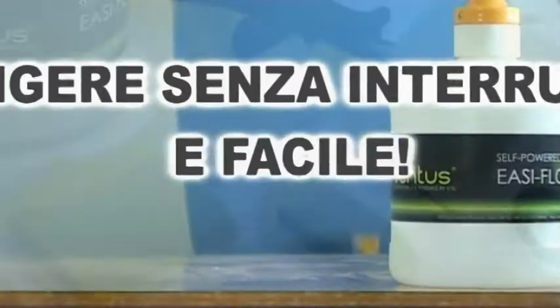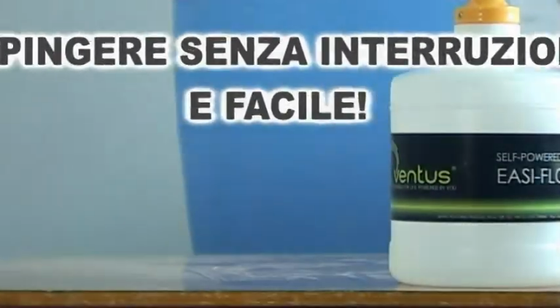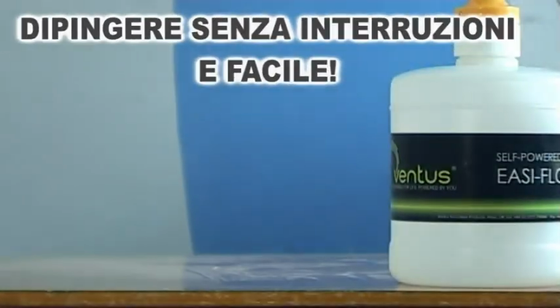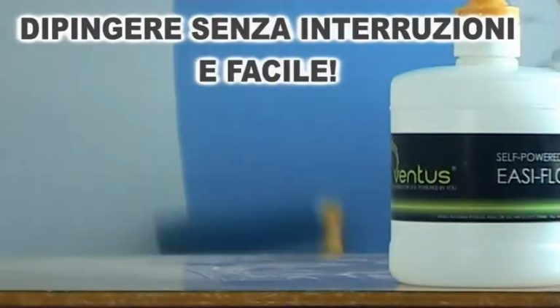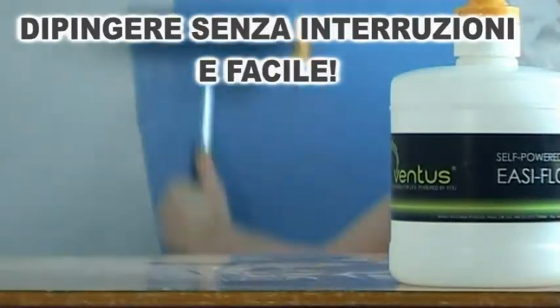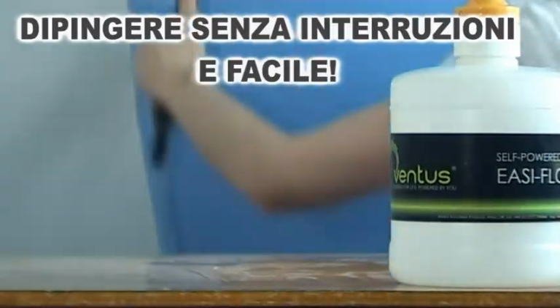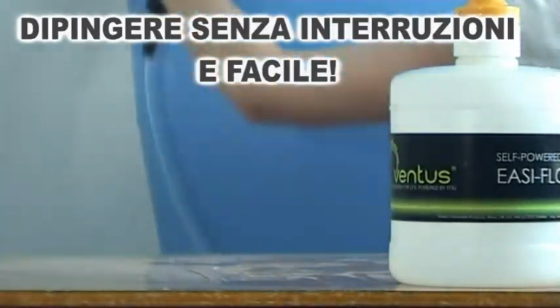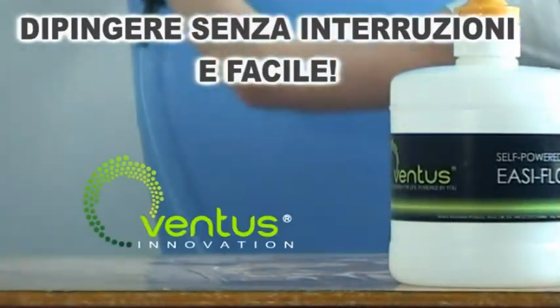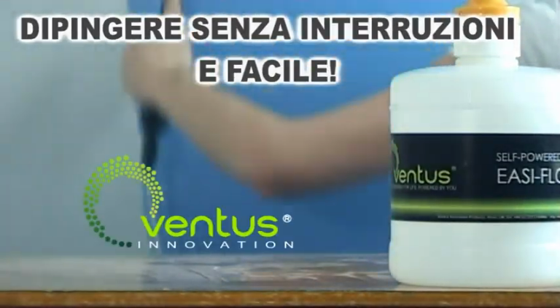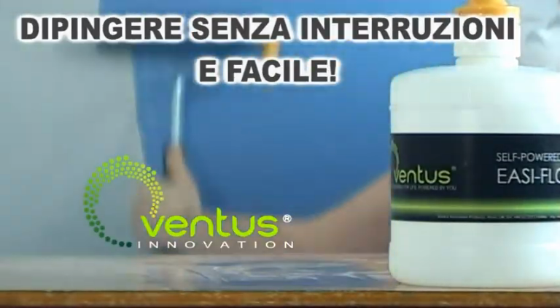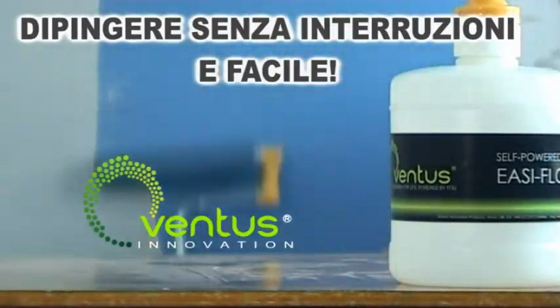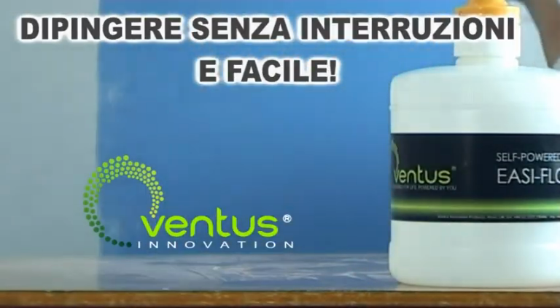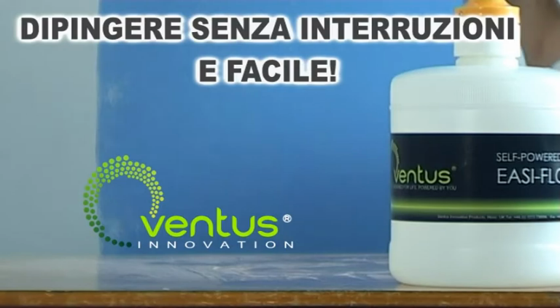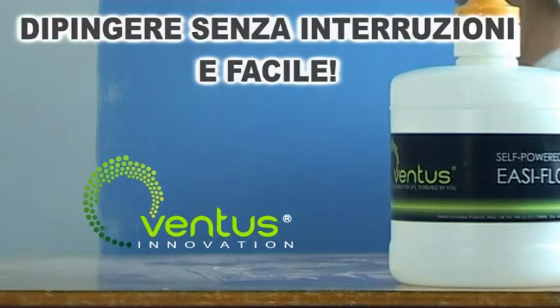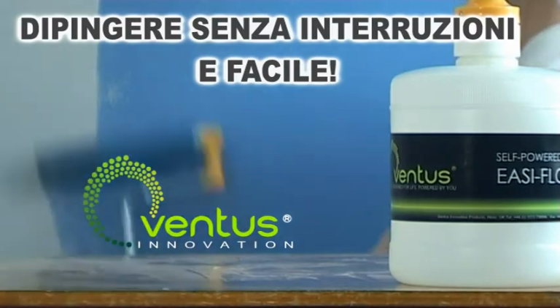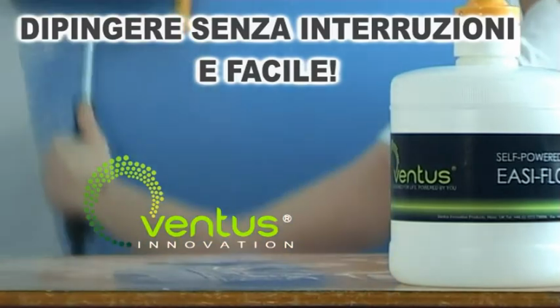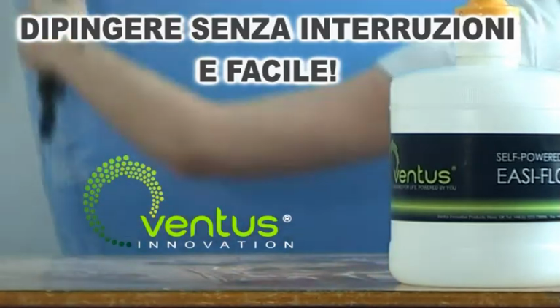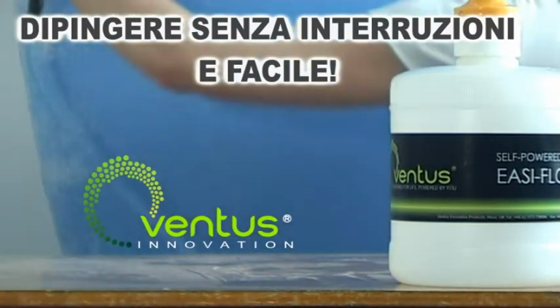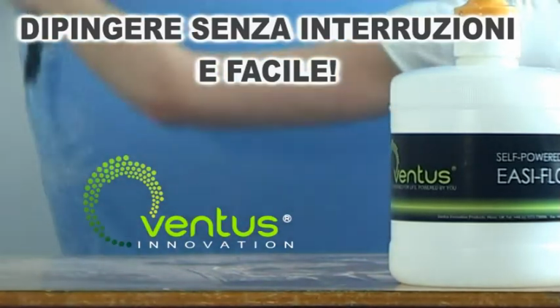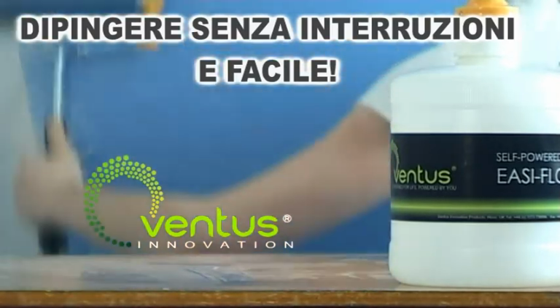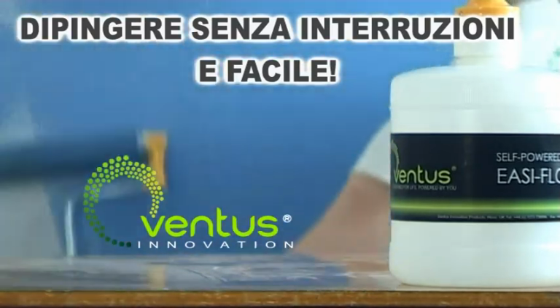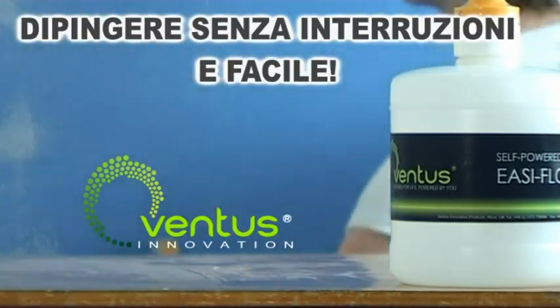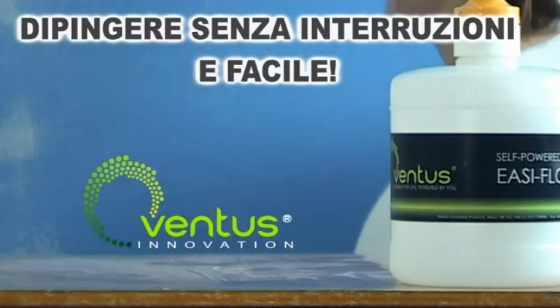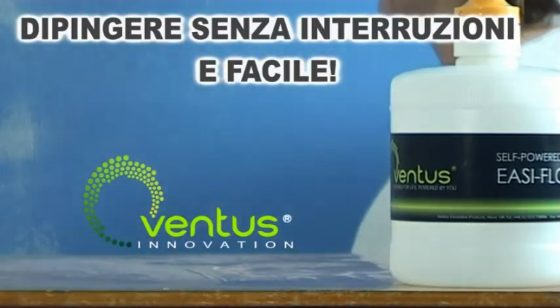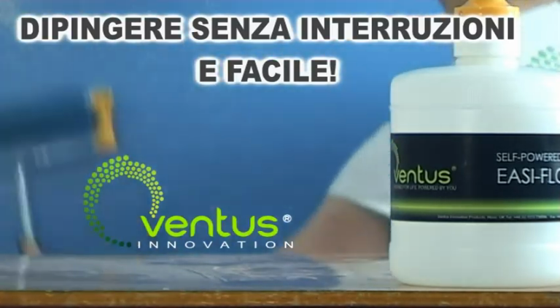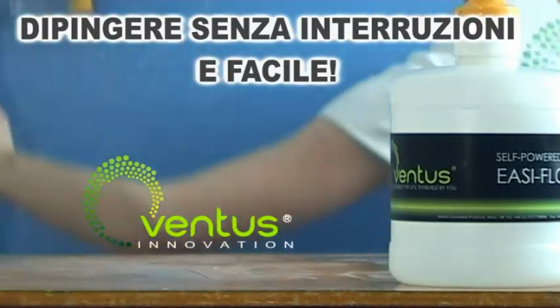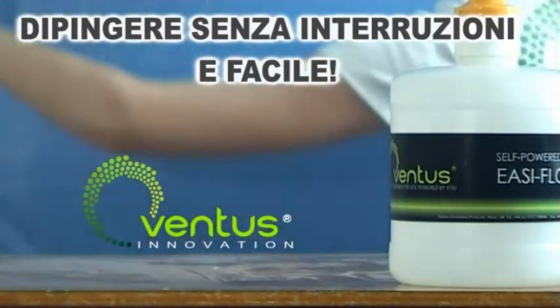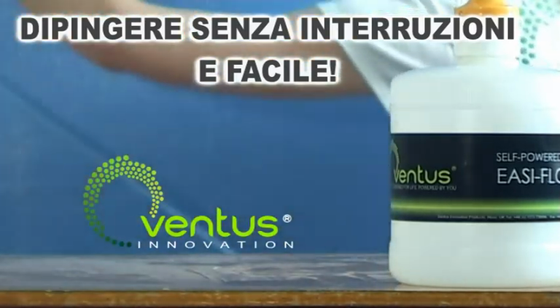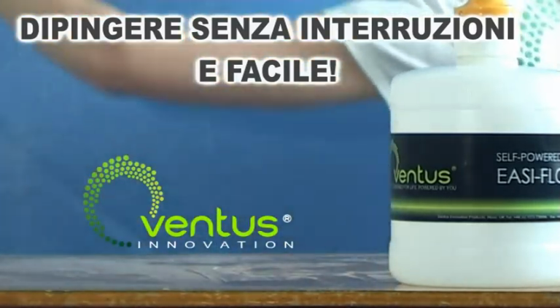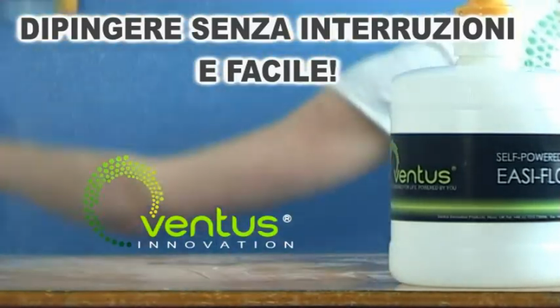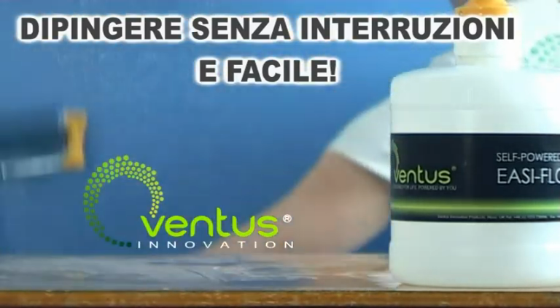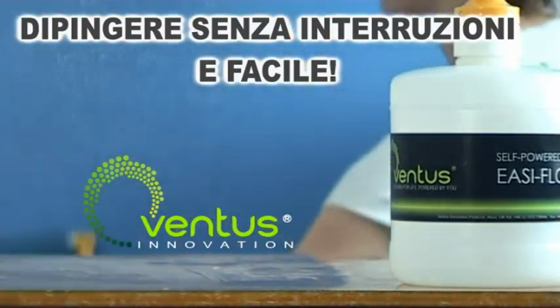The EZ-Flow Trayless Paint System — you'll love the EZ-Flow results.